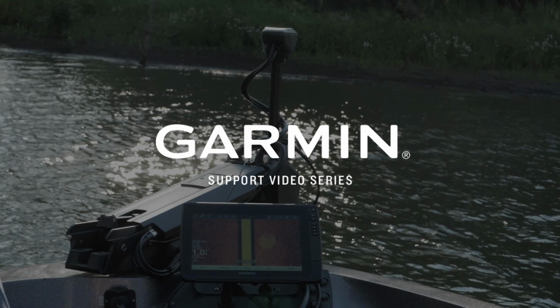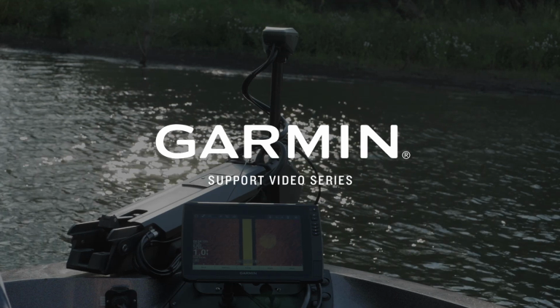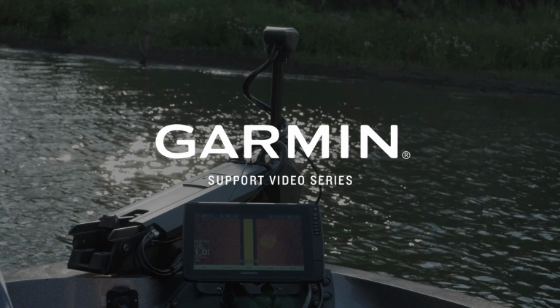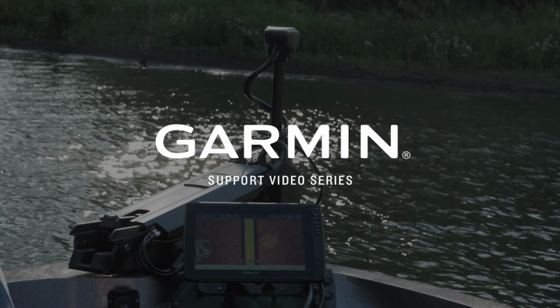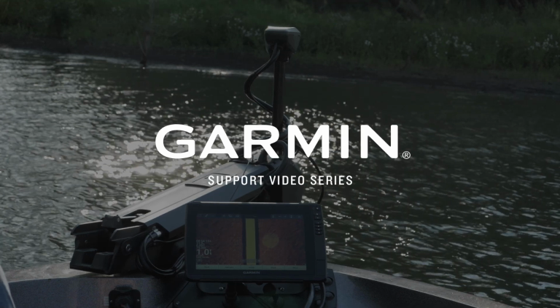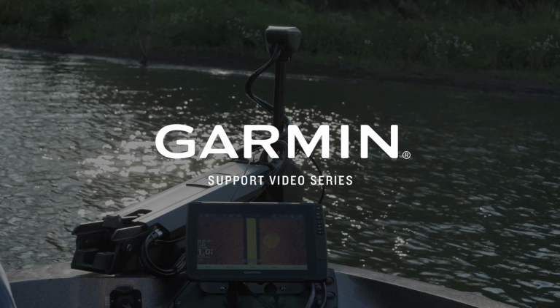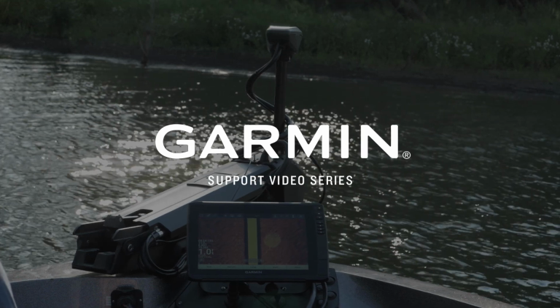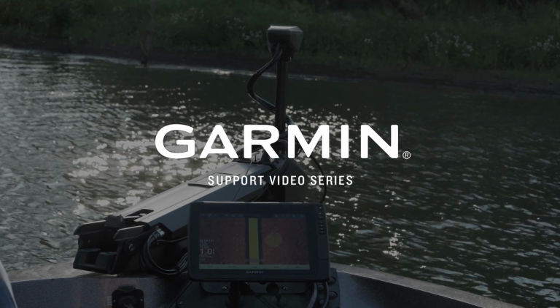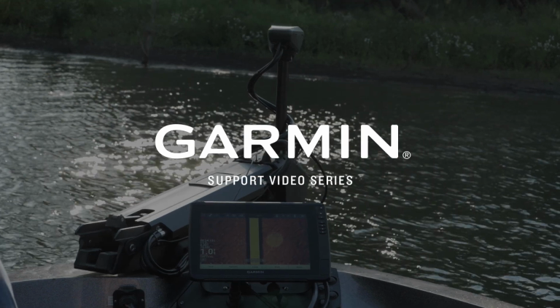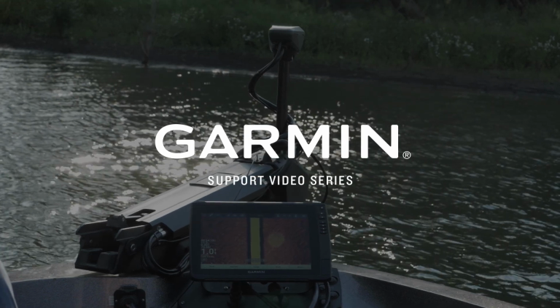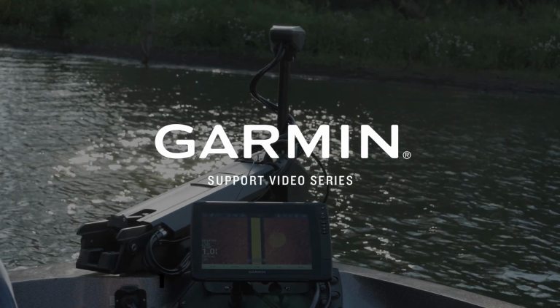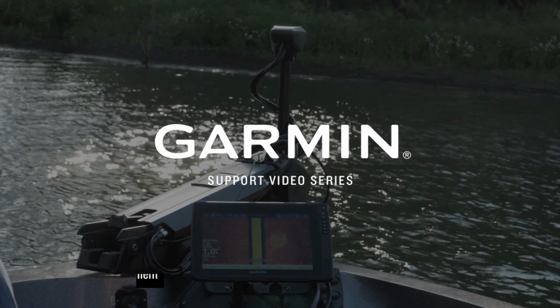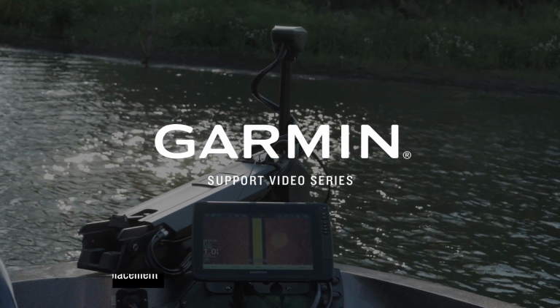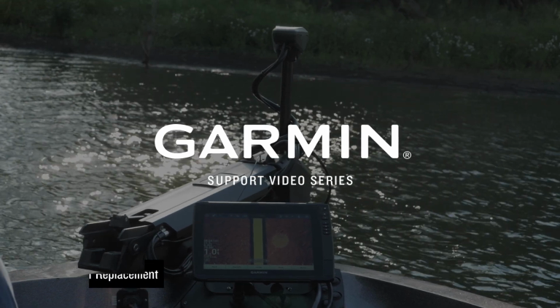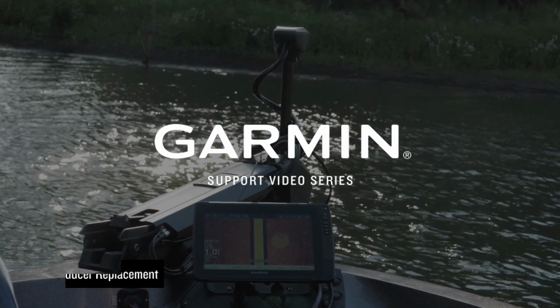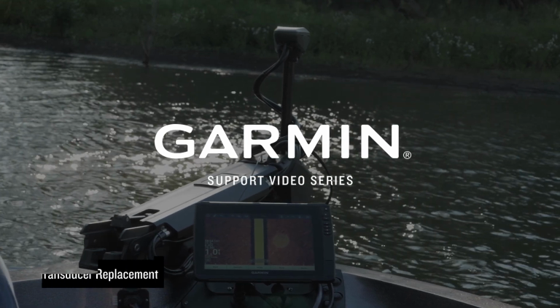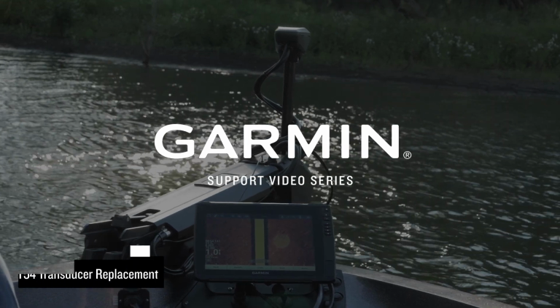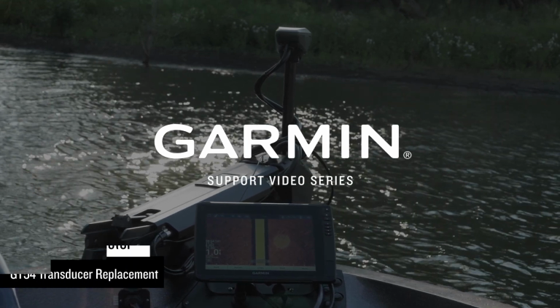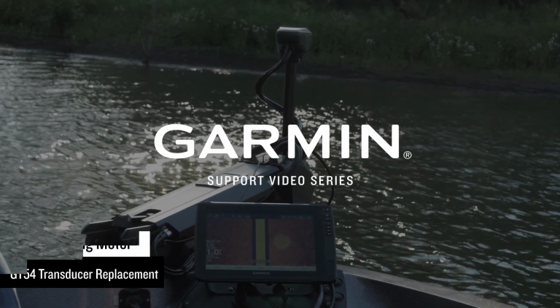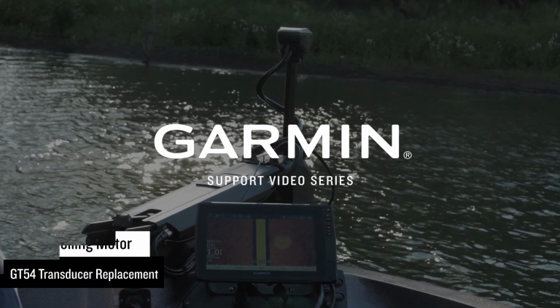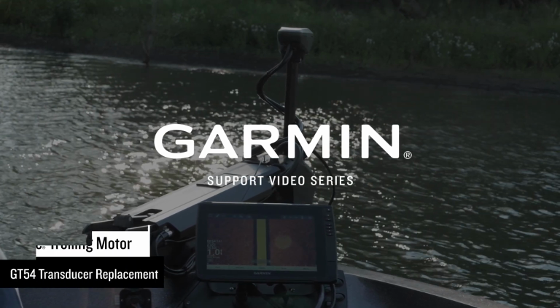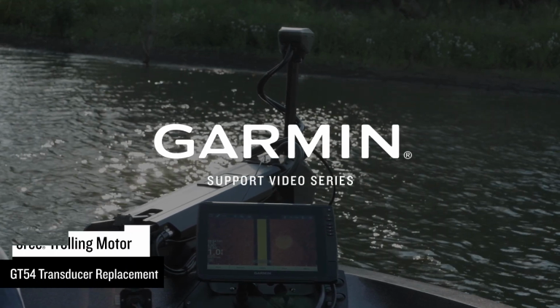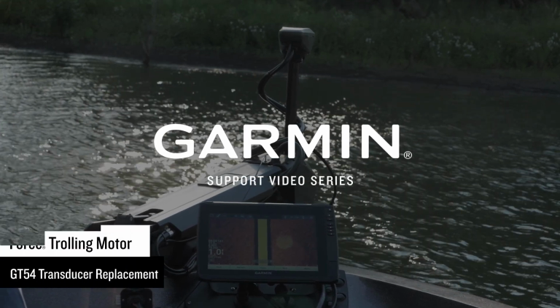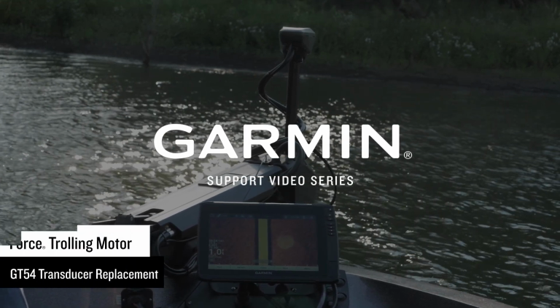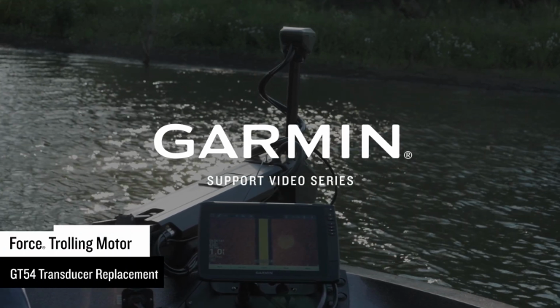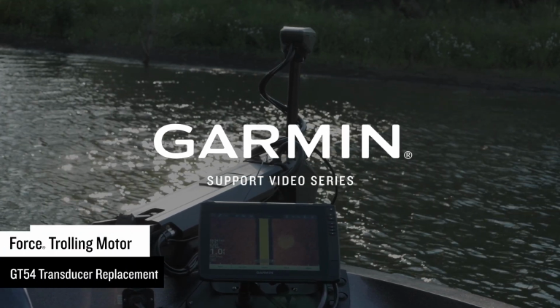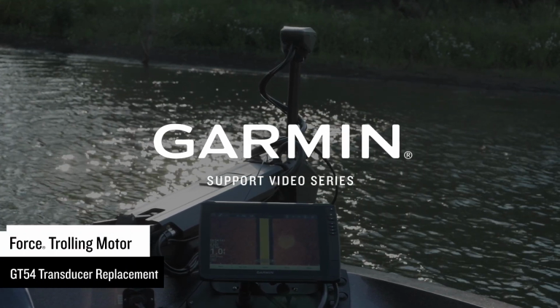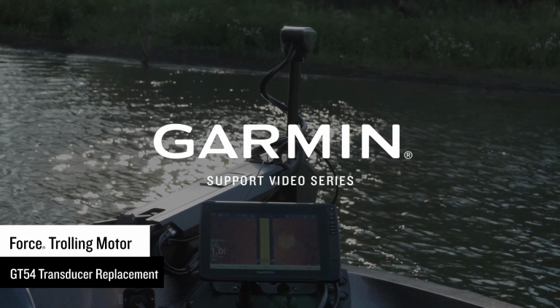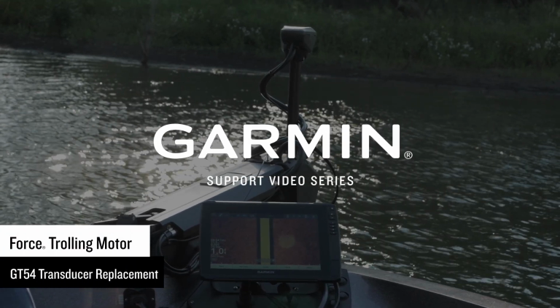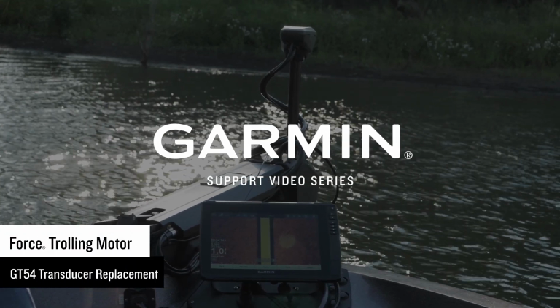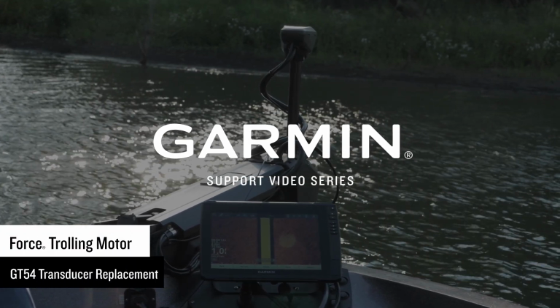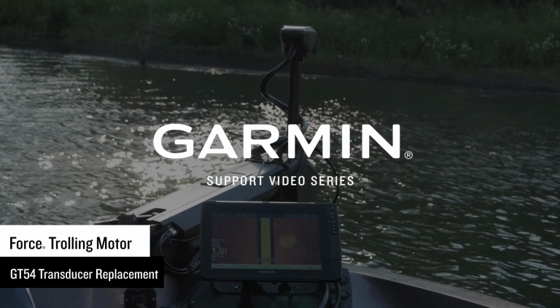Today we're going to show you how to replace the GT54 transducer on your trolling motor.